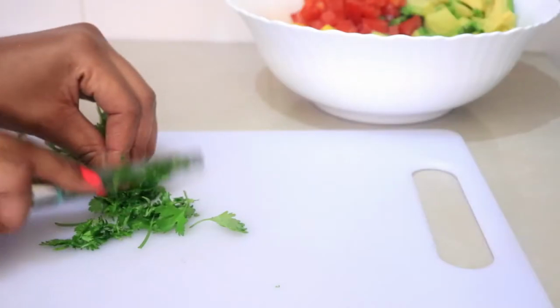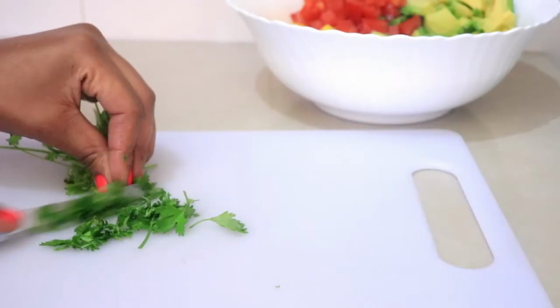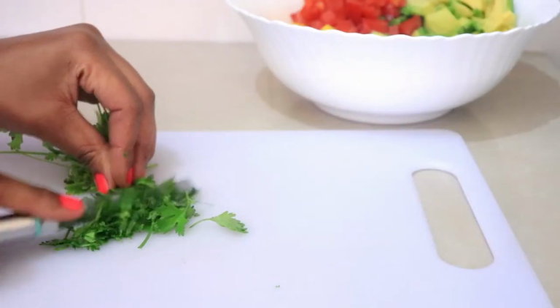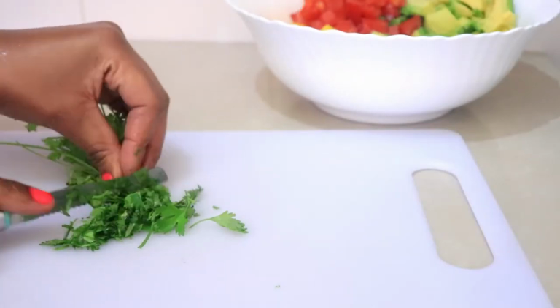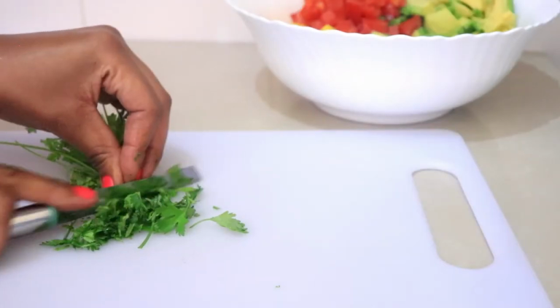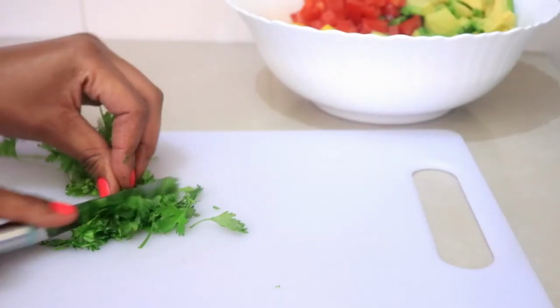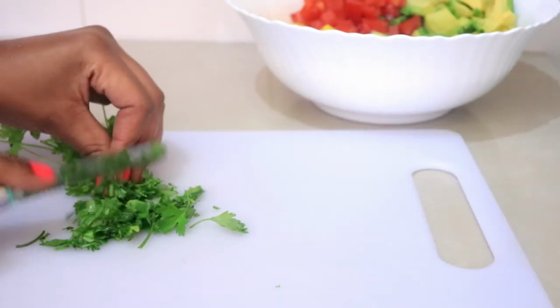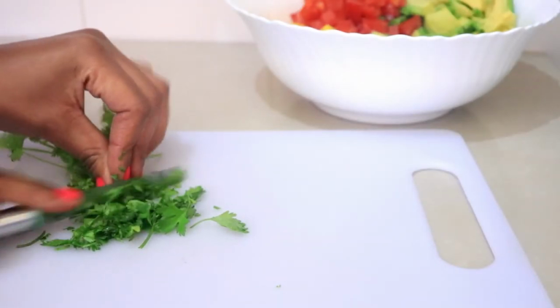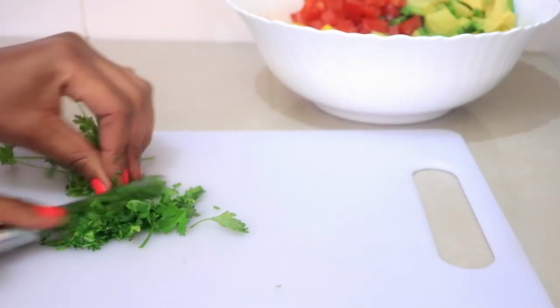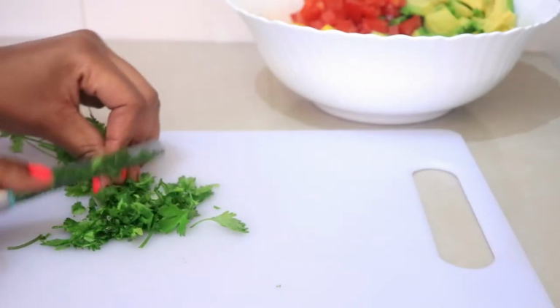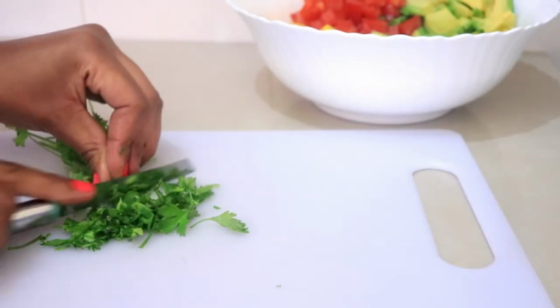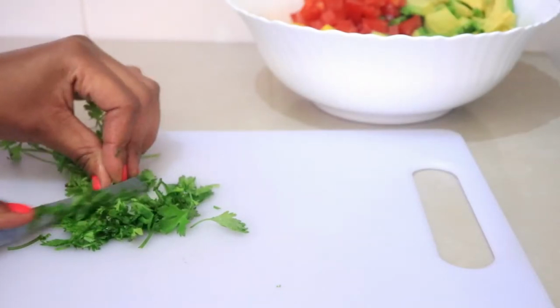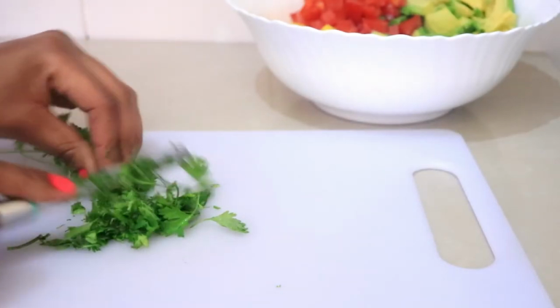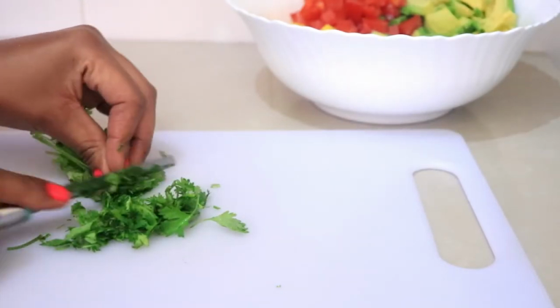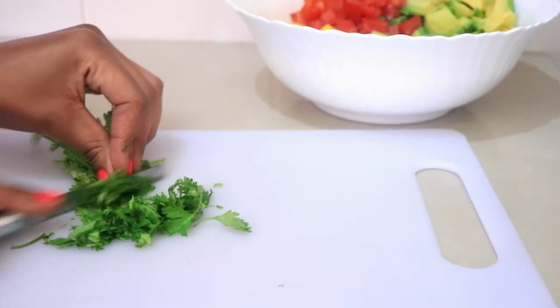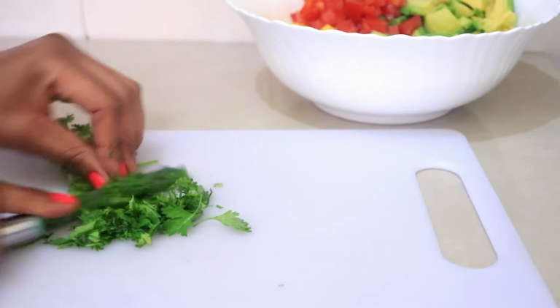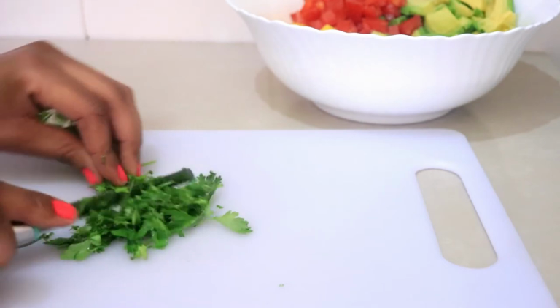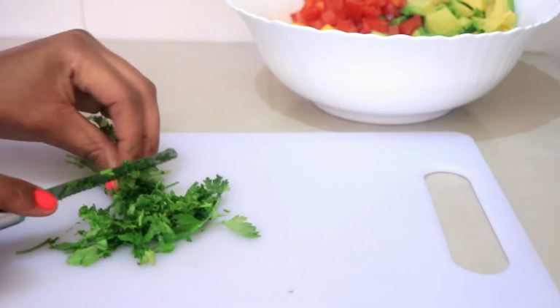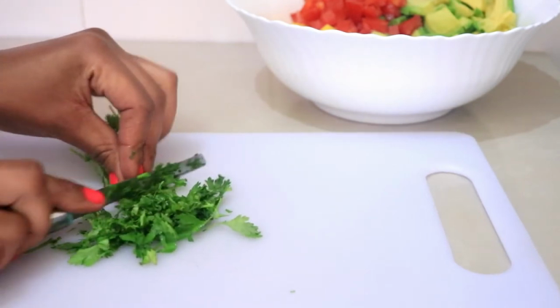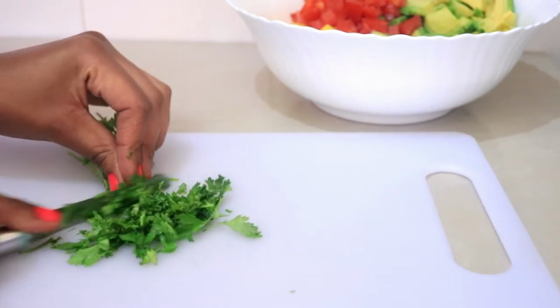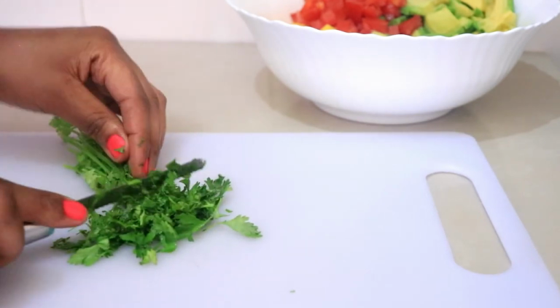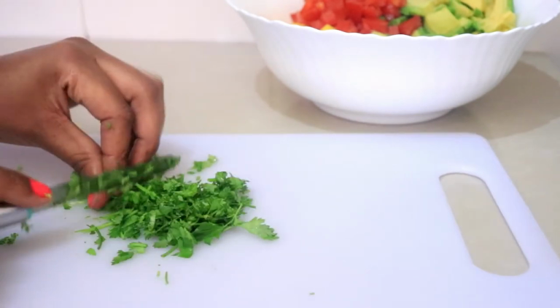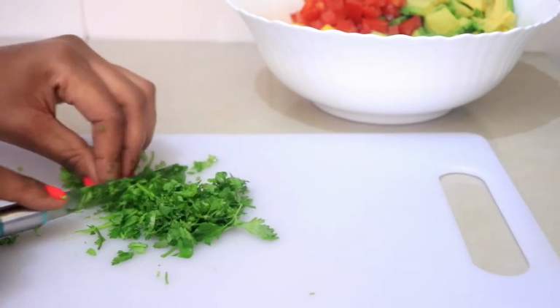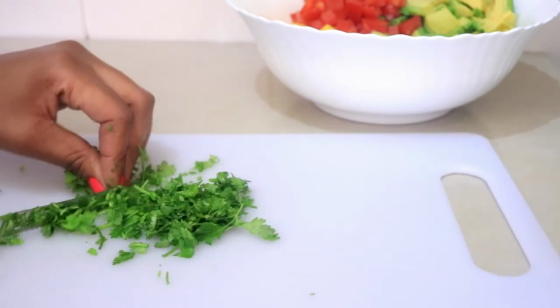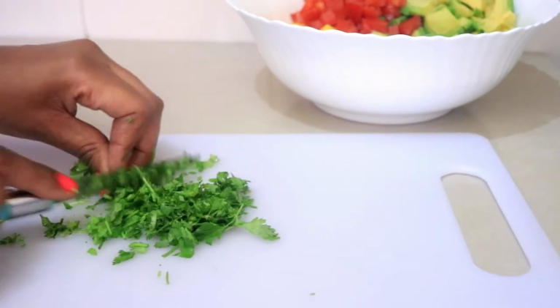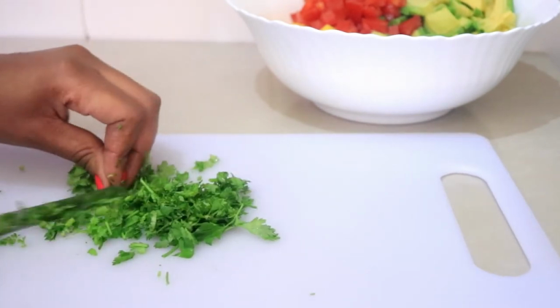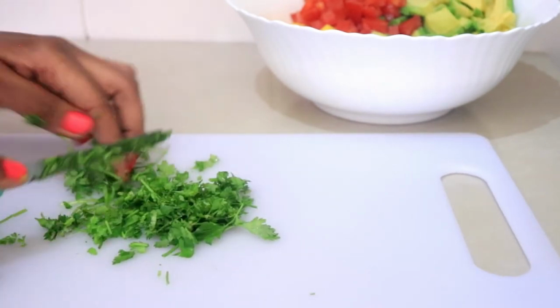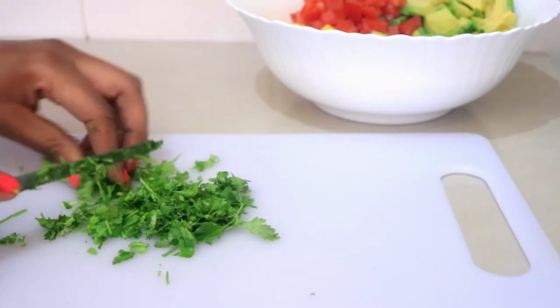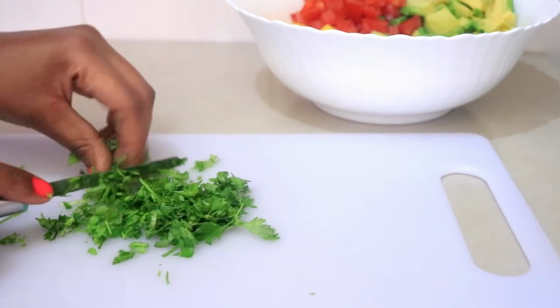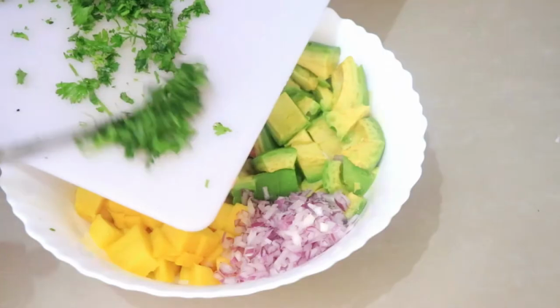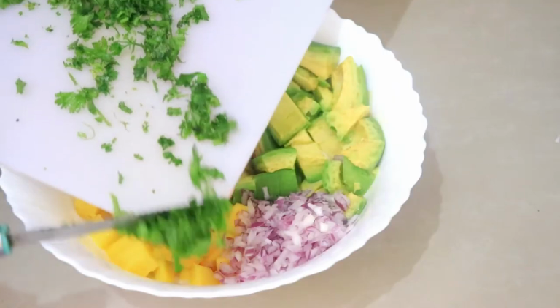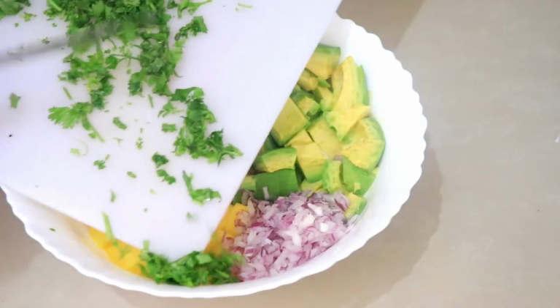The next step is to slice up some coriander, about a quarter bunch, and I'm going to chop it finely and add it in the bowl as well.